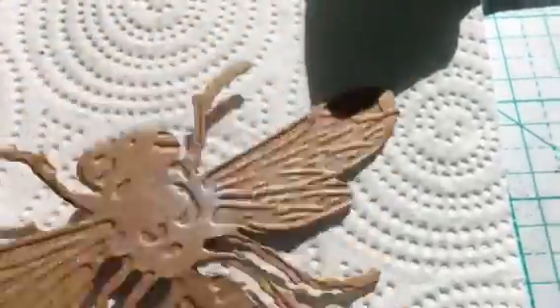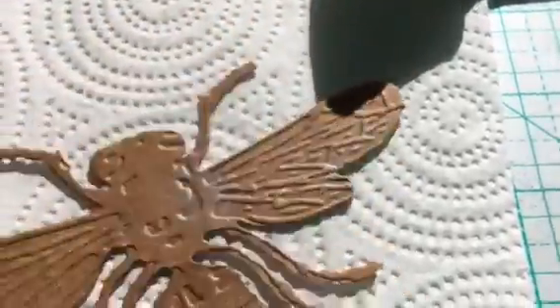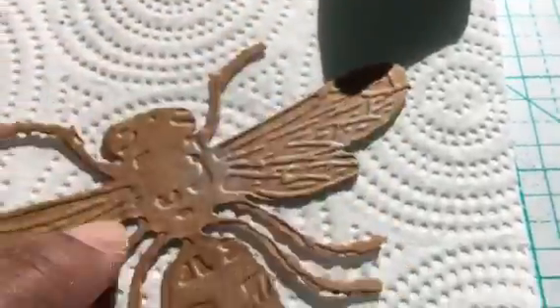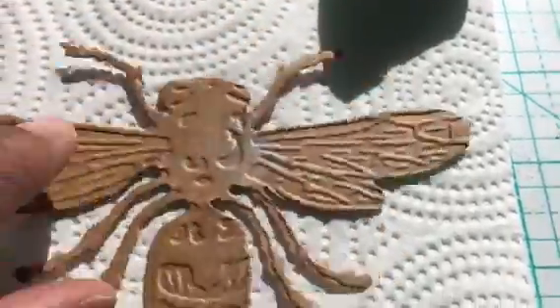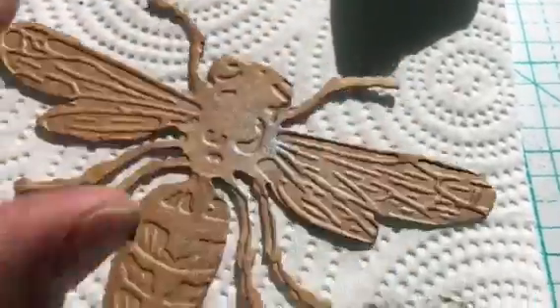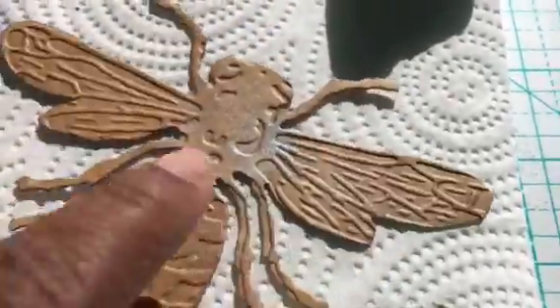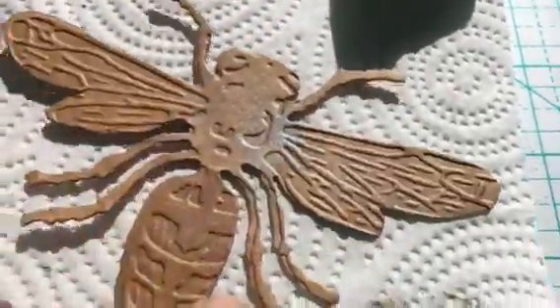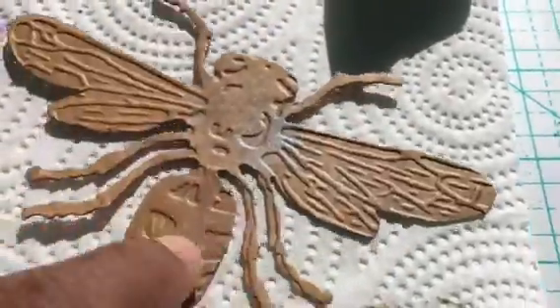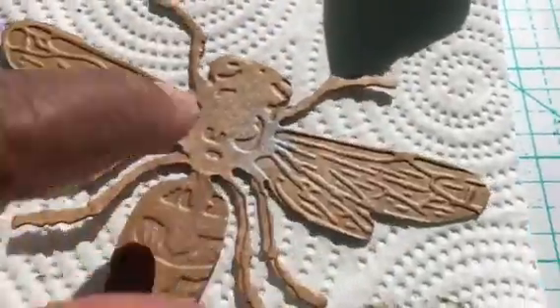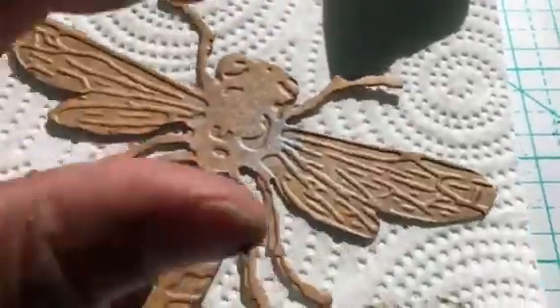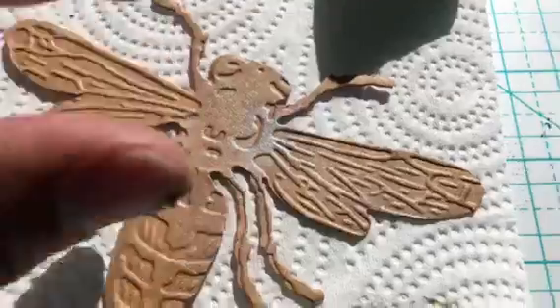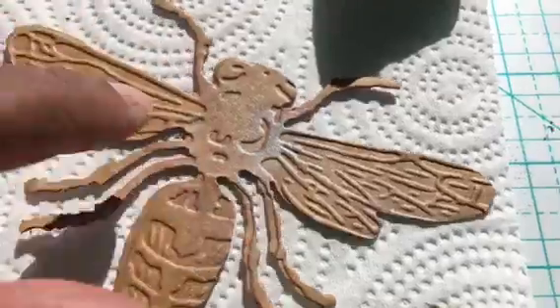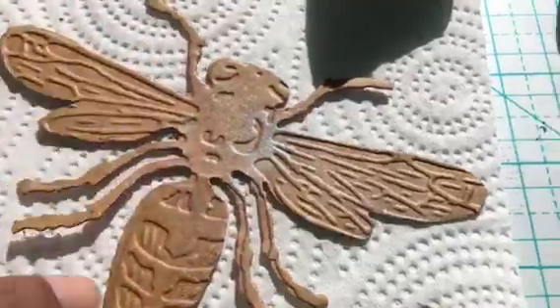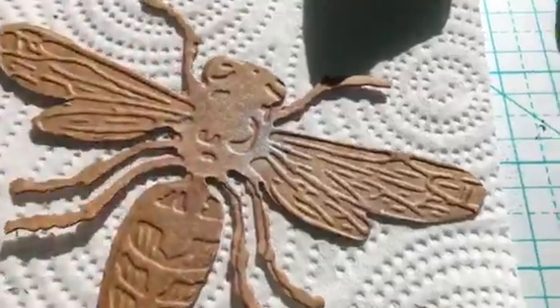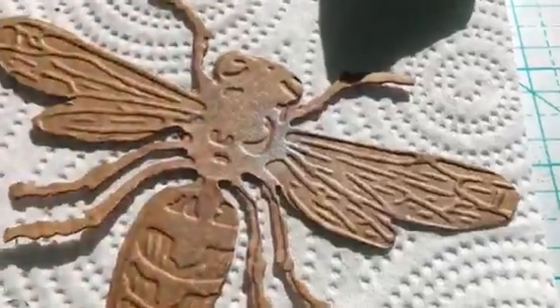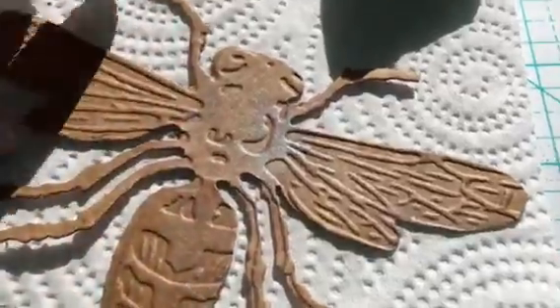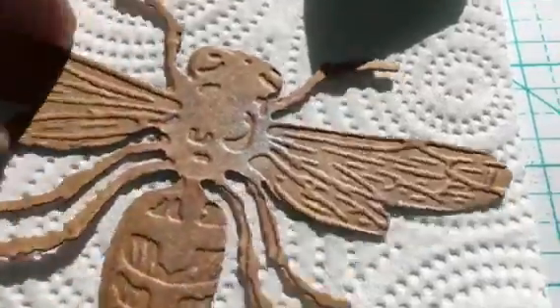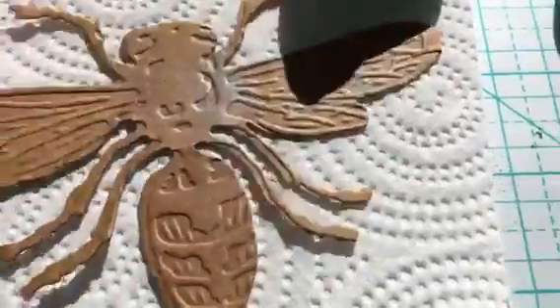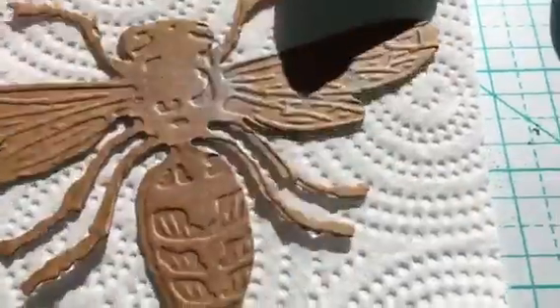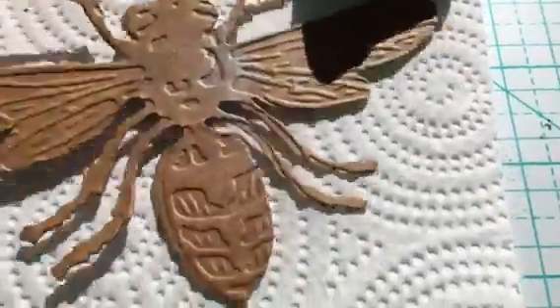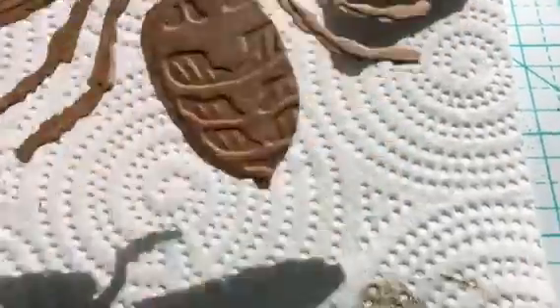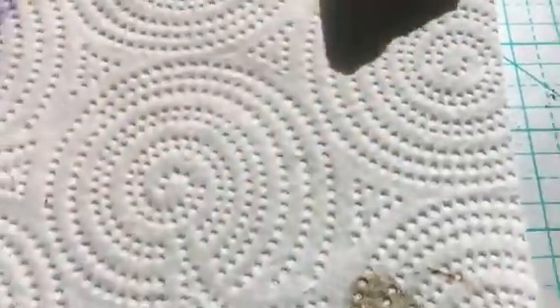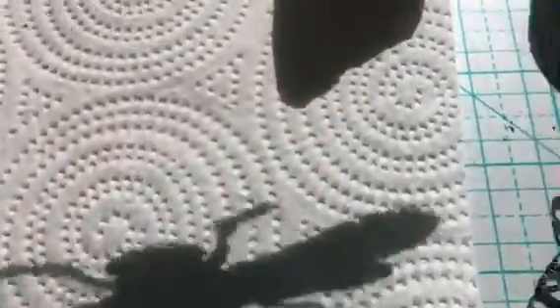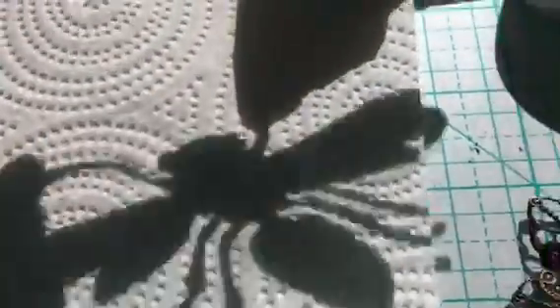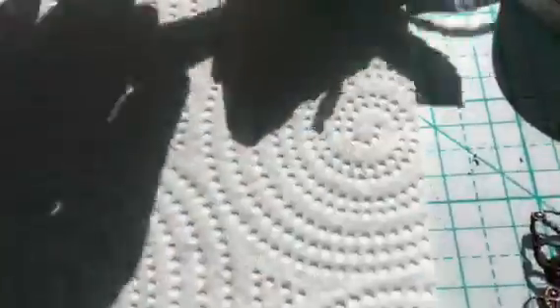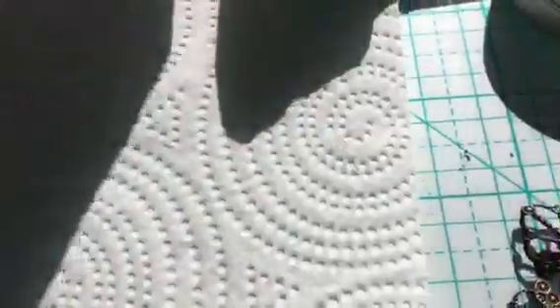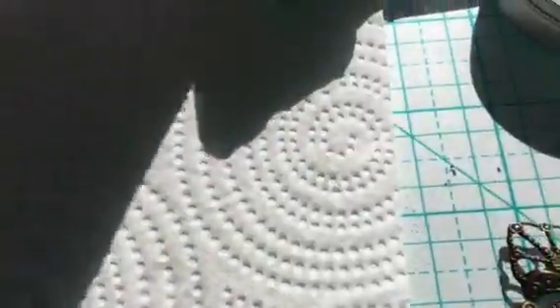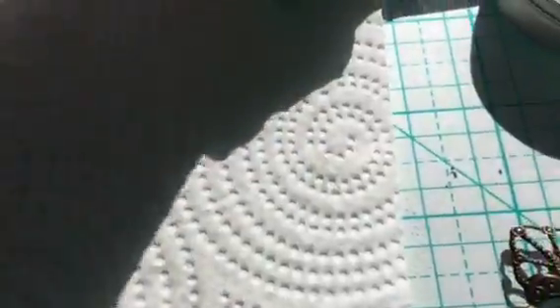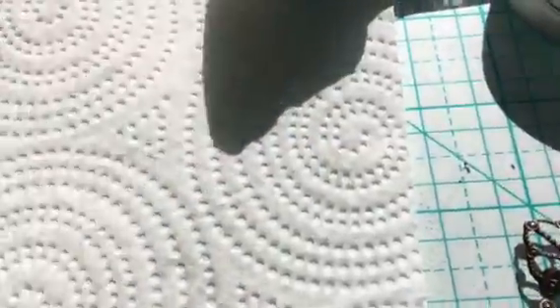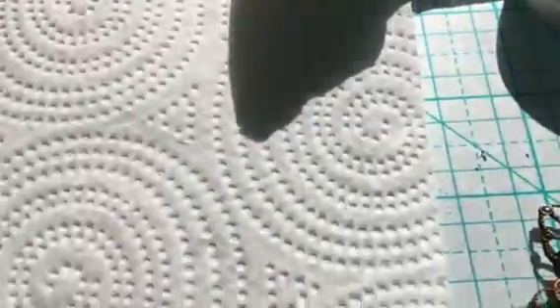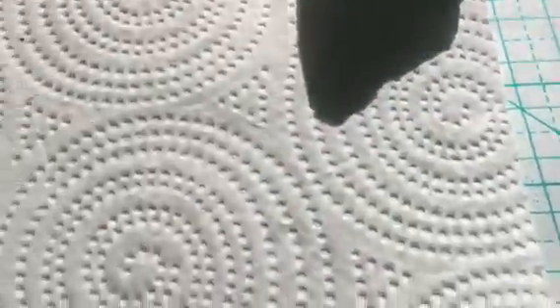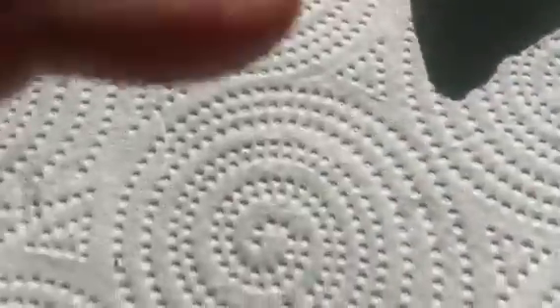This is a Tim Holtz die cut from a couple of years back.